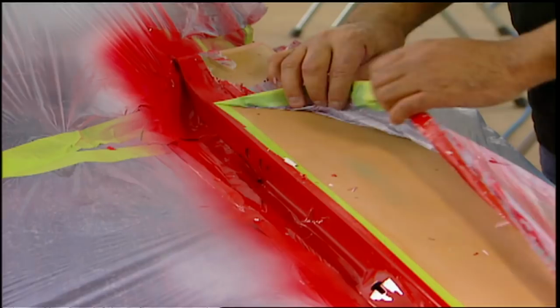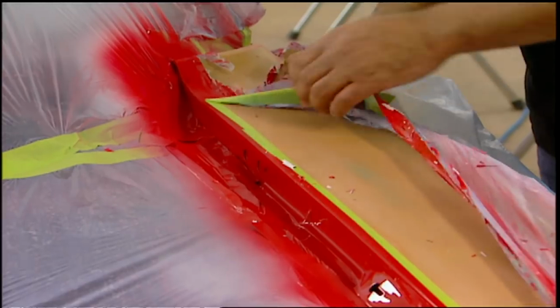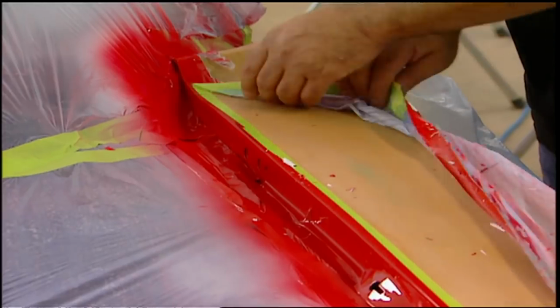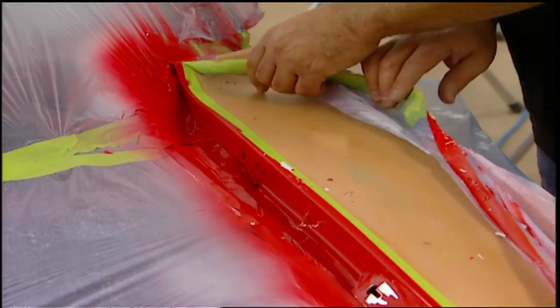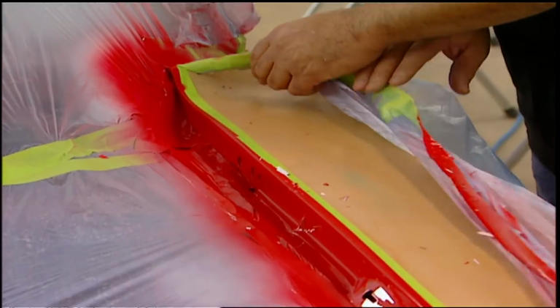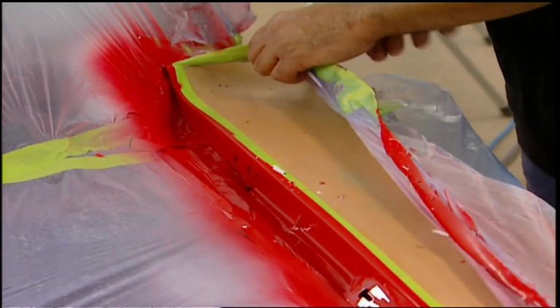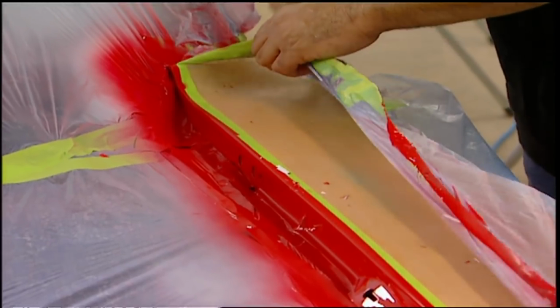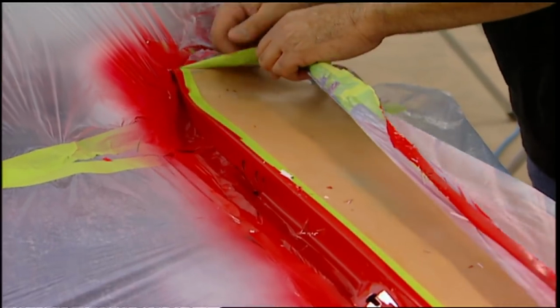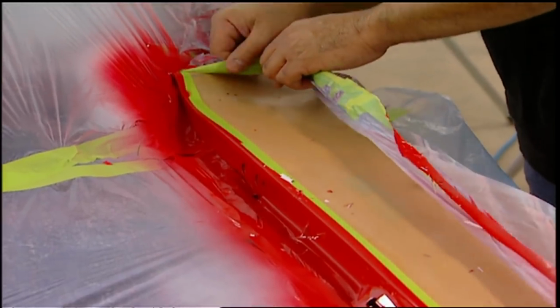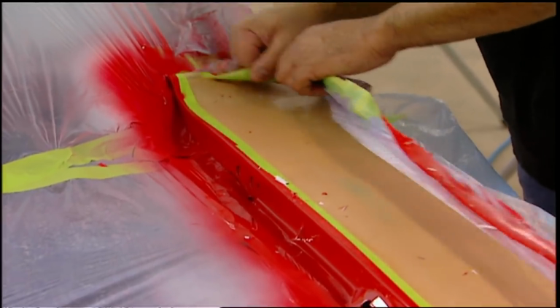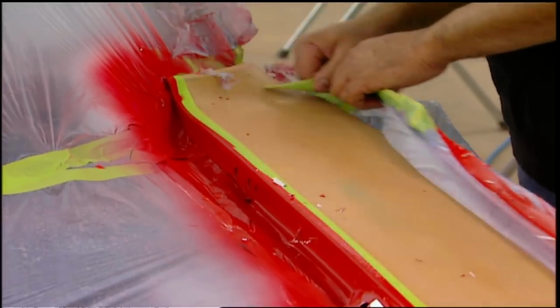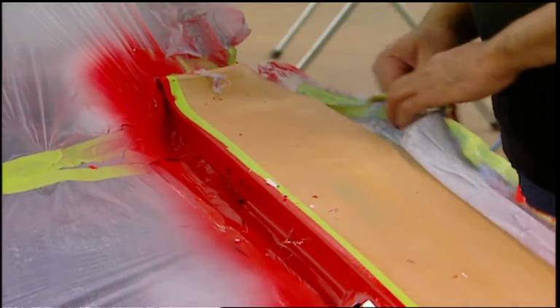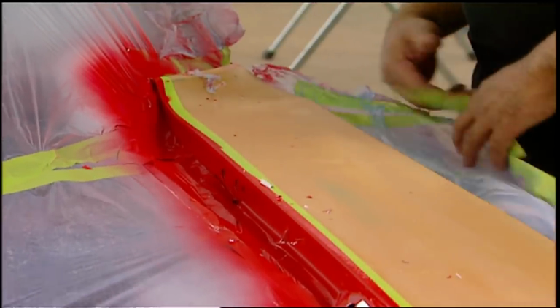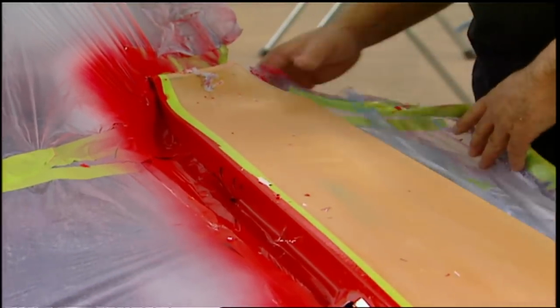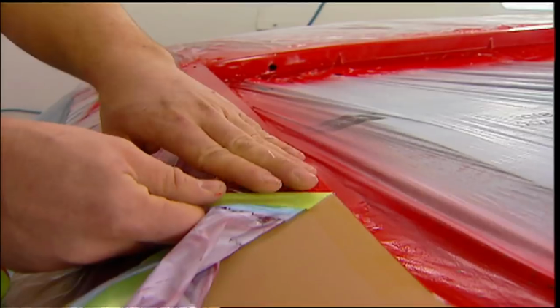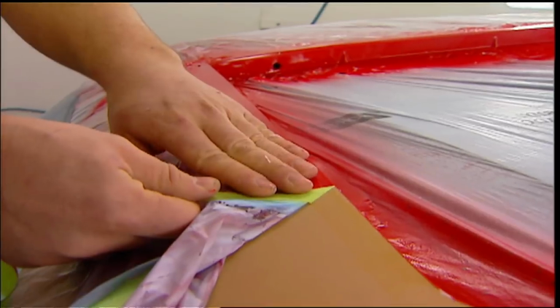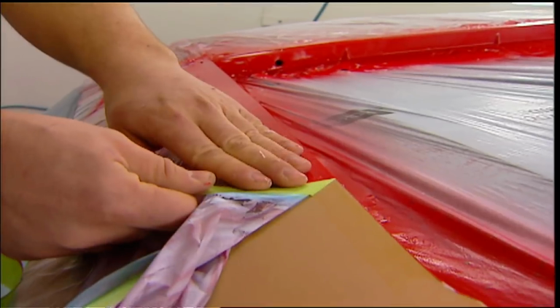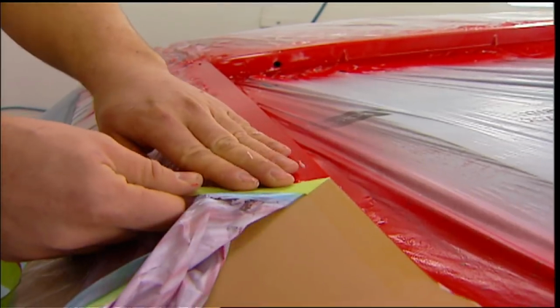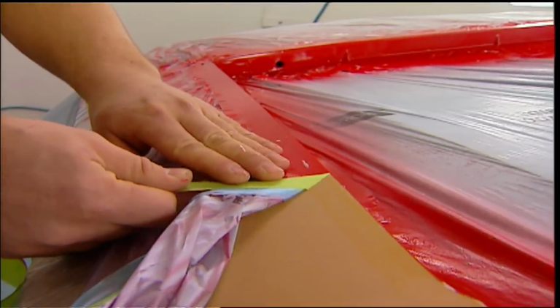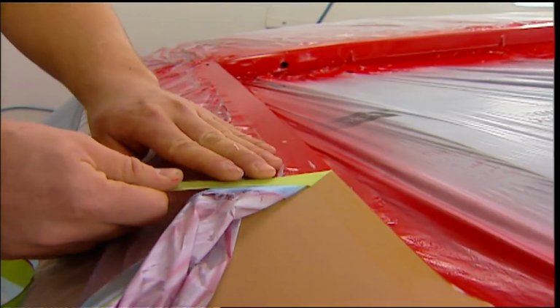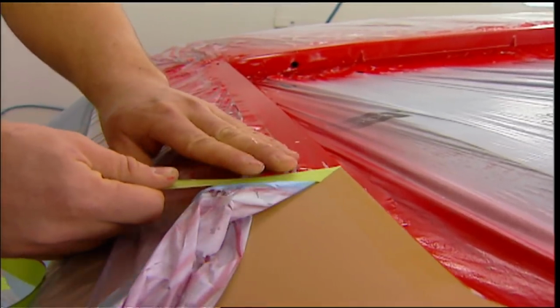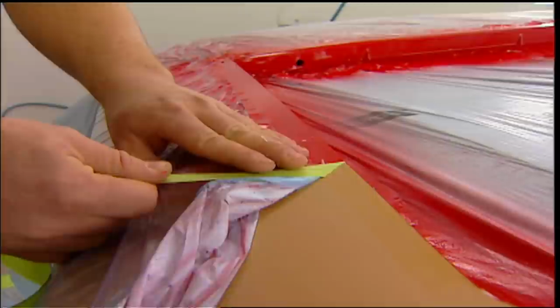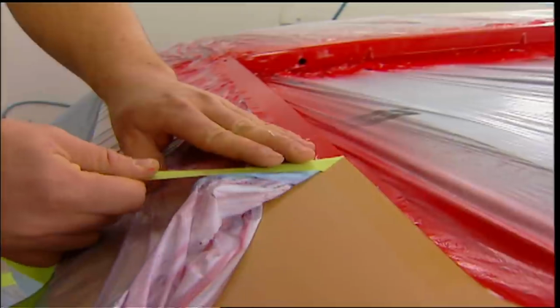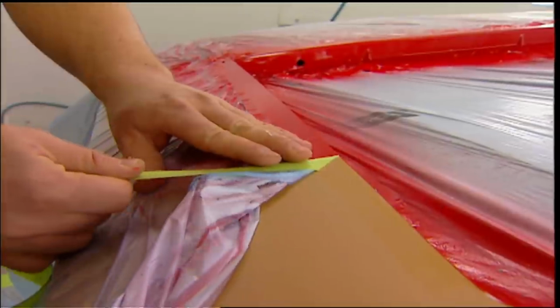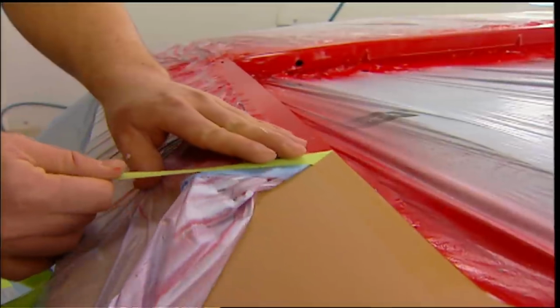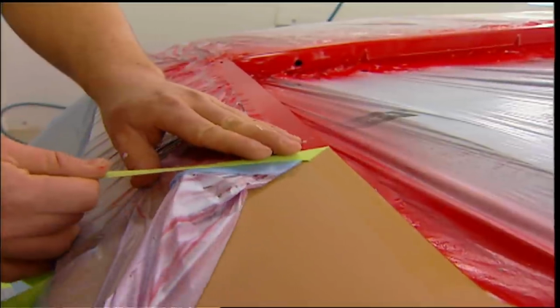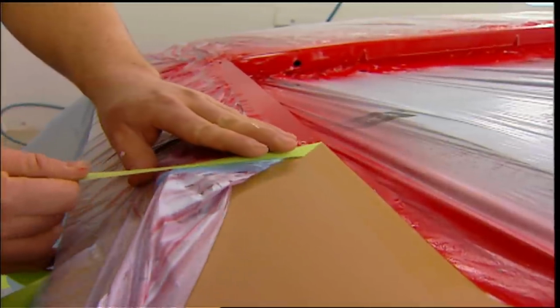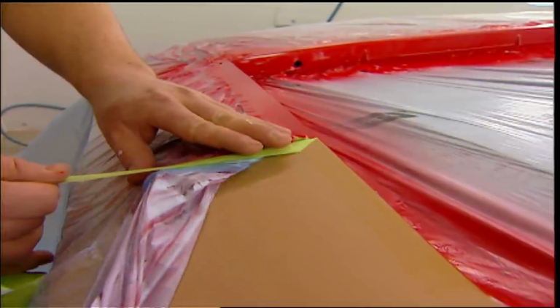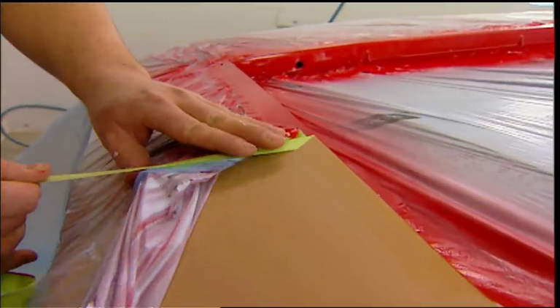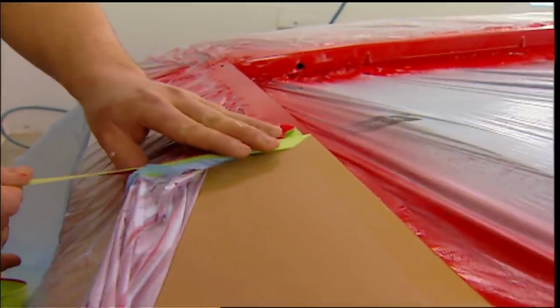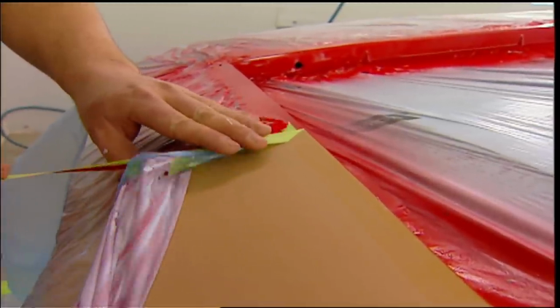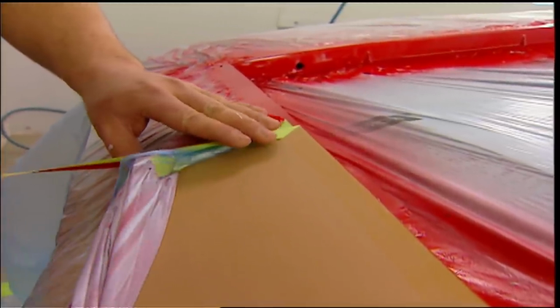With the jams painted, the paper comes off carefully. When you unmask a car, always peel the tape back away from the paint like this. Take your time so you don't create any loose edges.